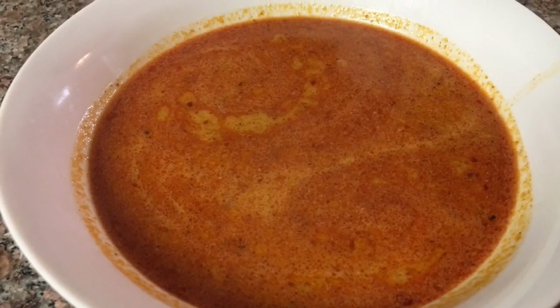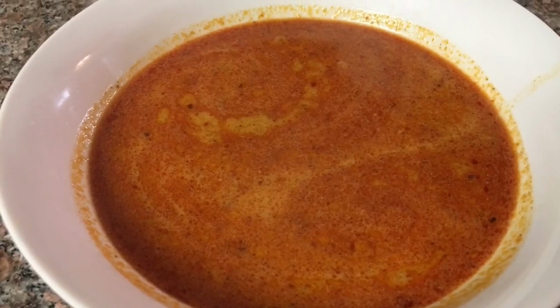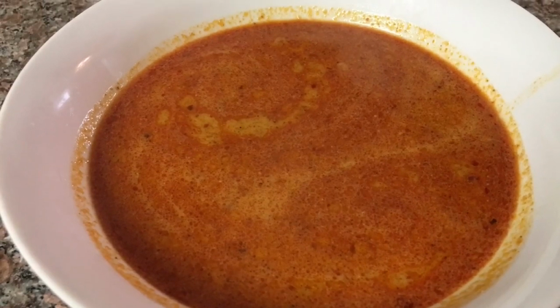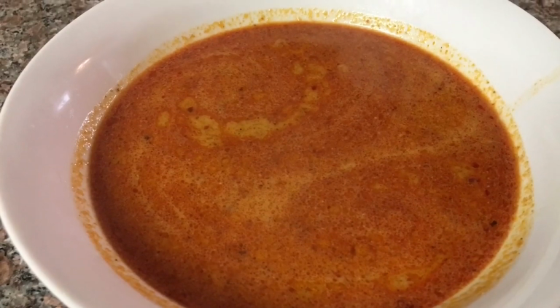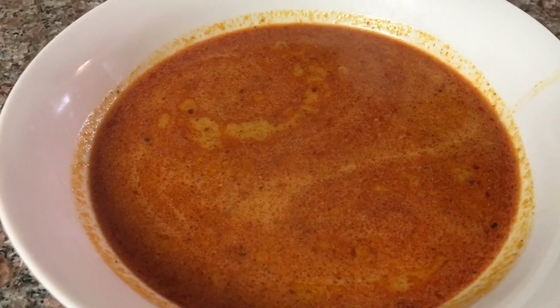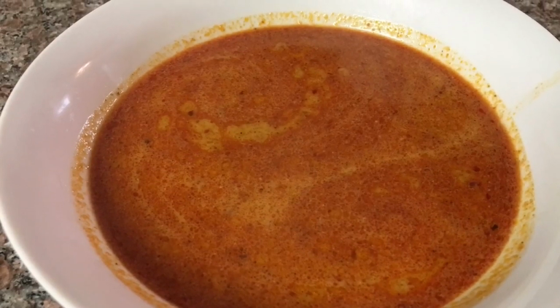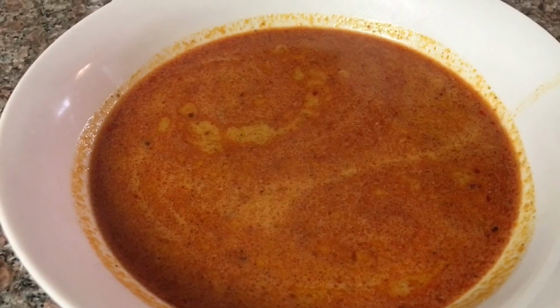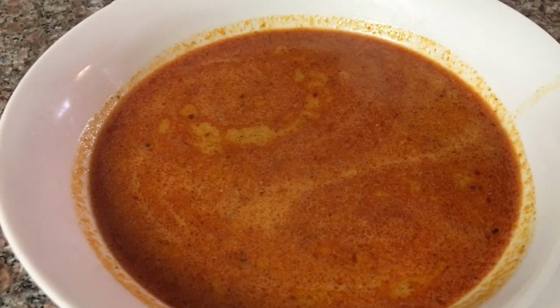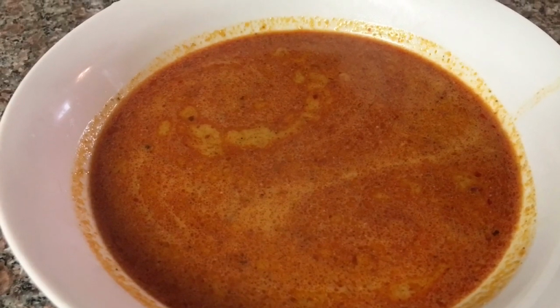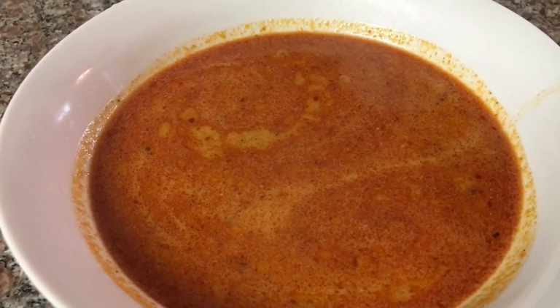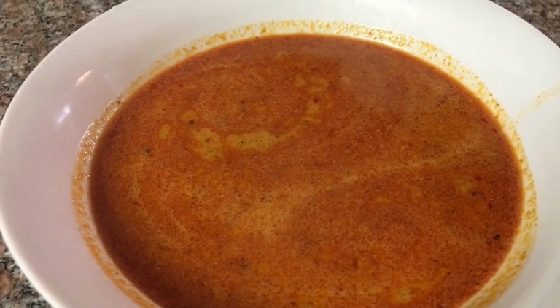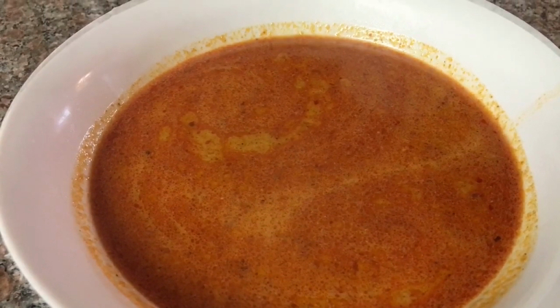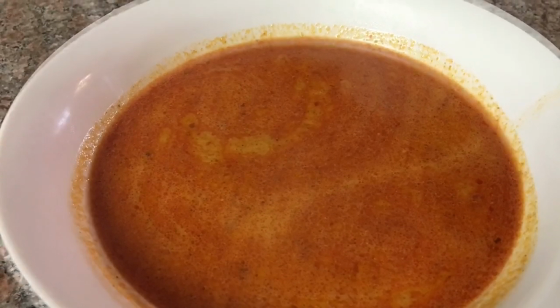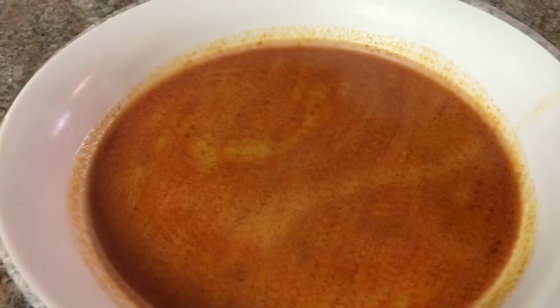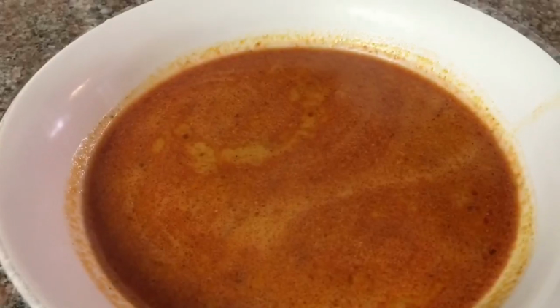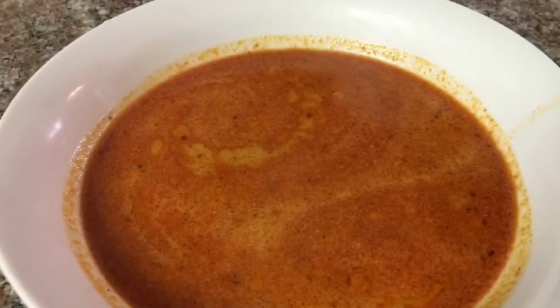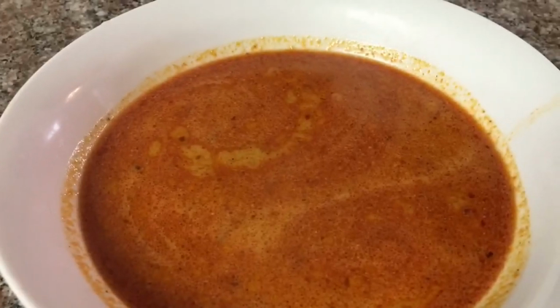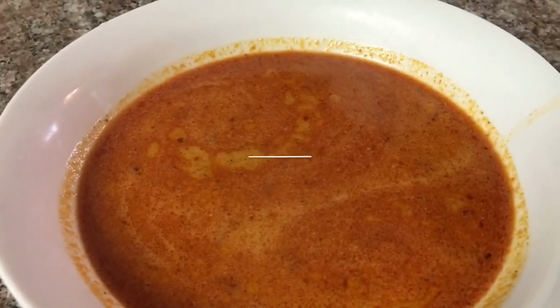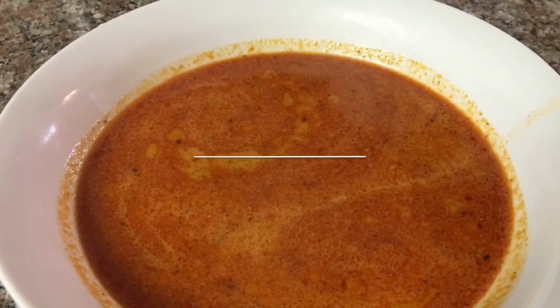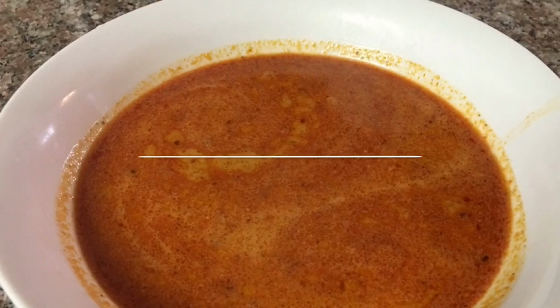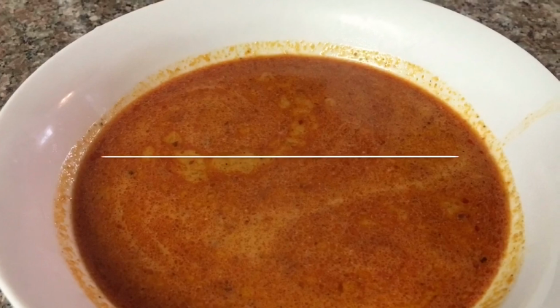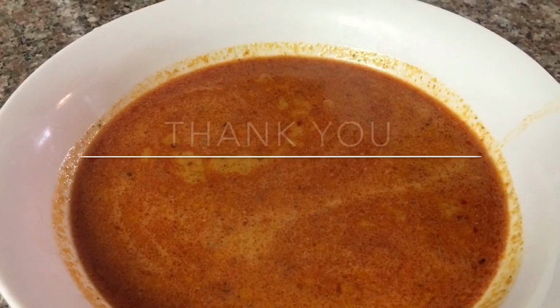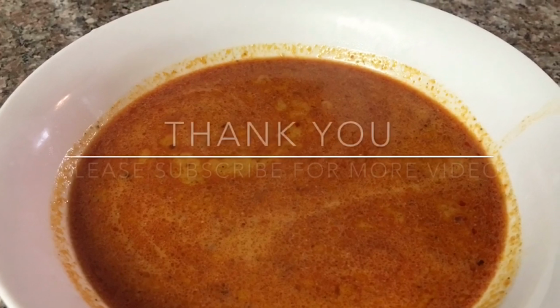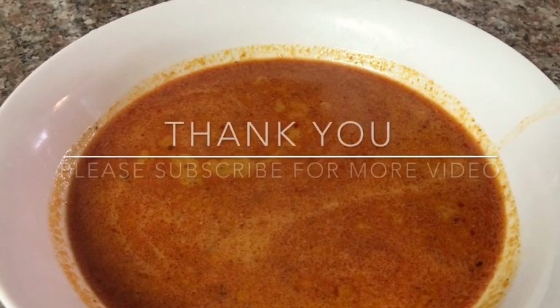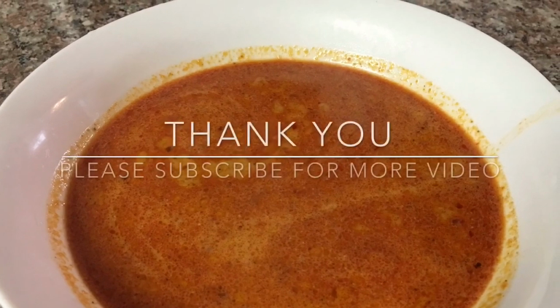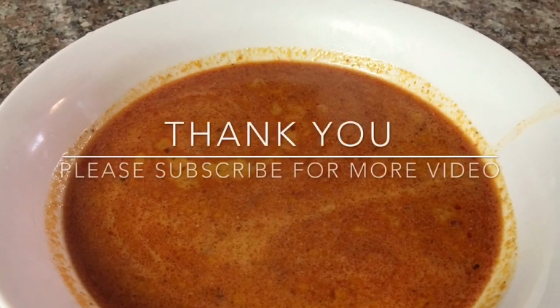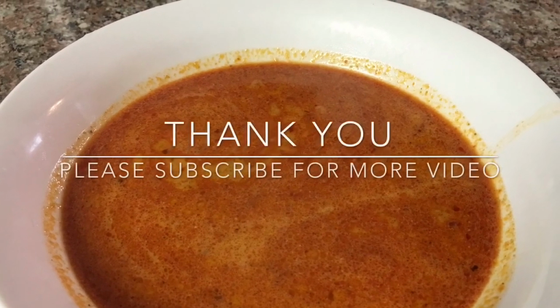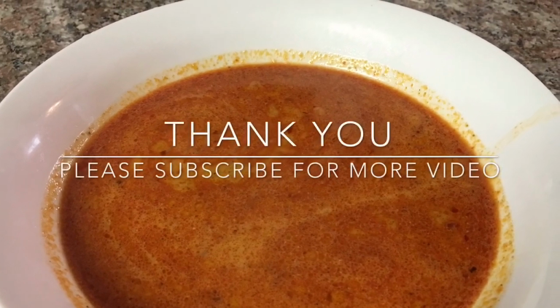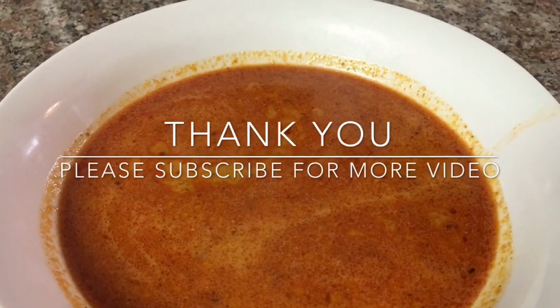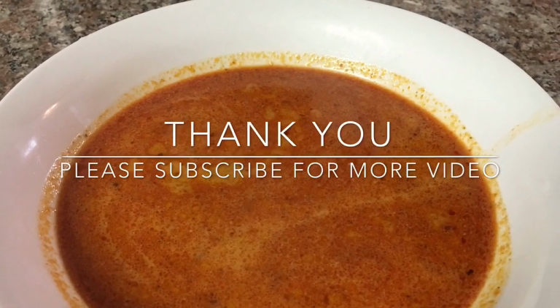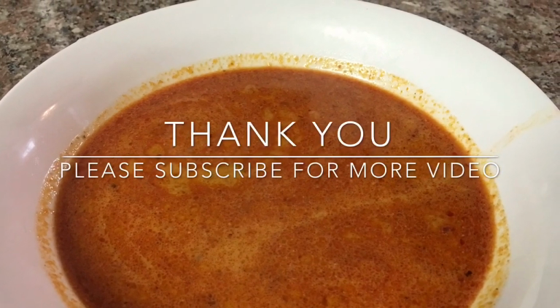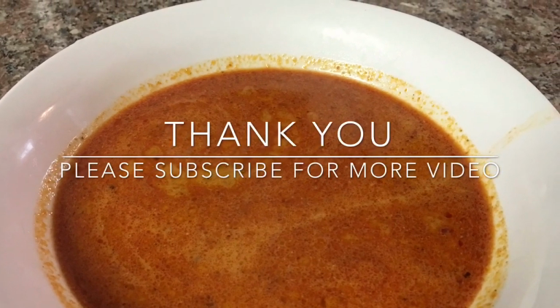Thanks guys for watching. Please like, subscribe, and comment below, and I will see you in my next video.